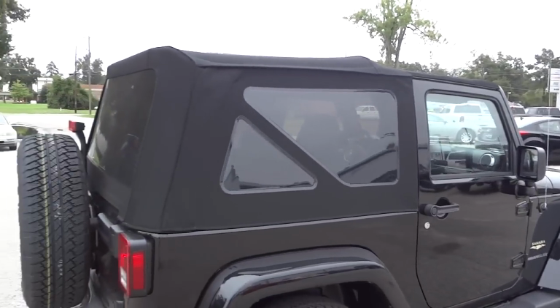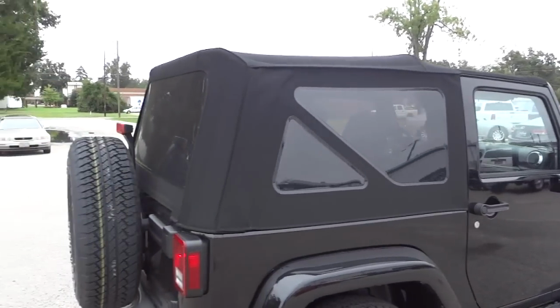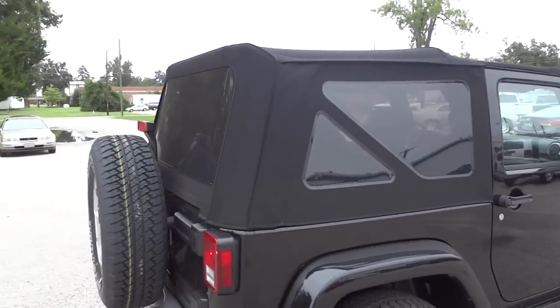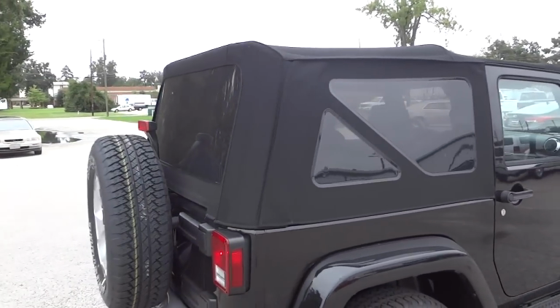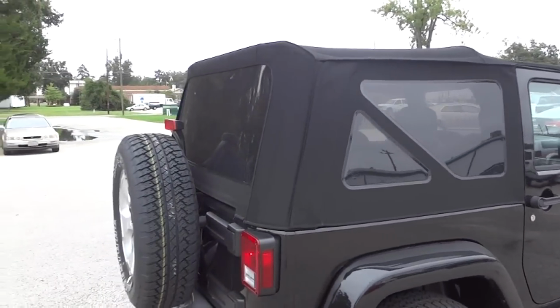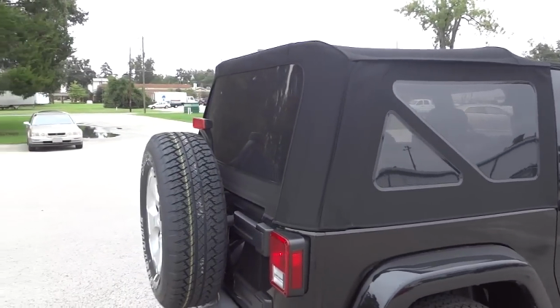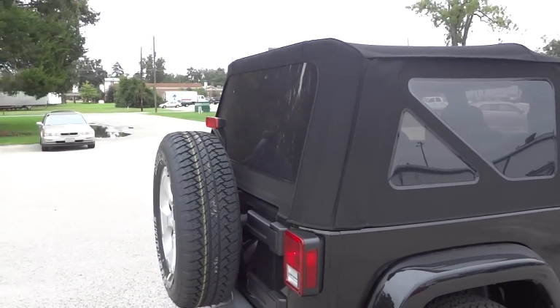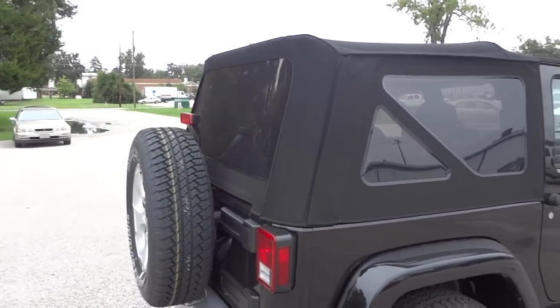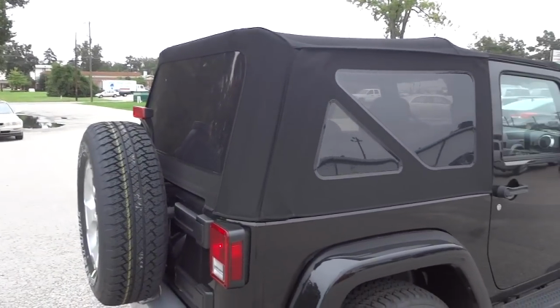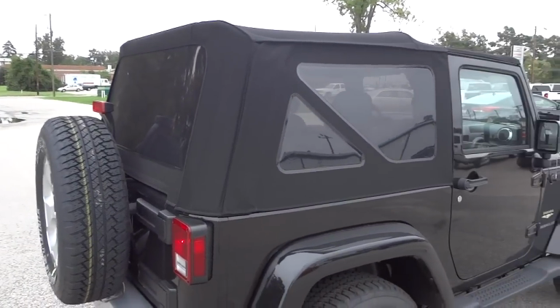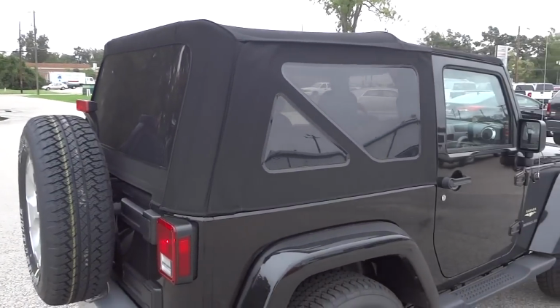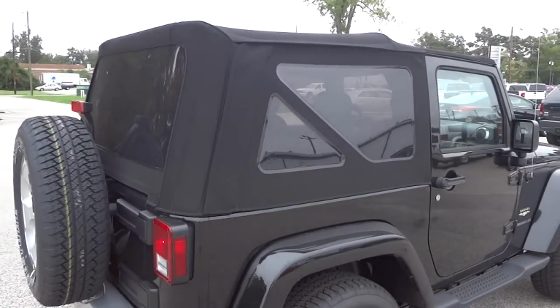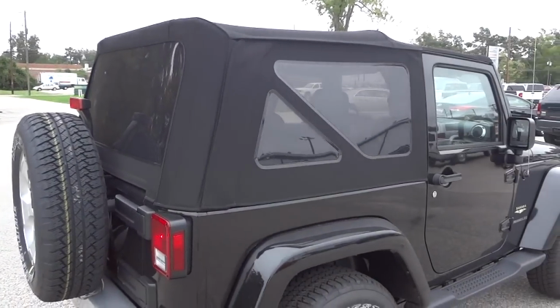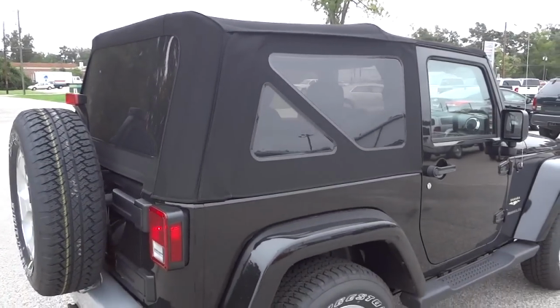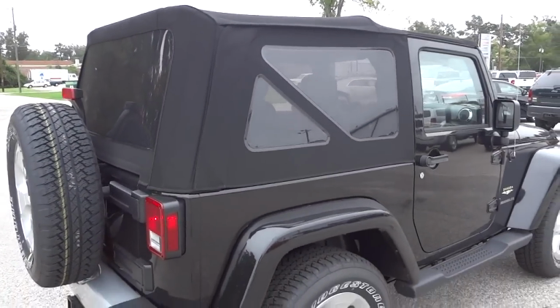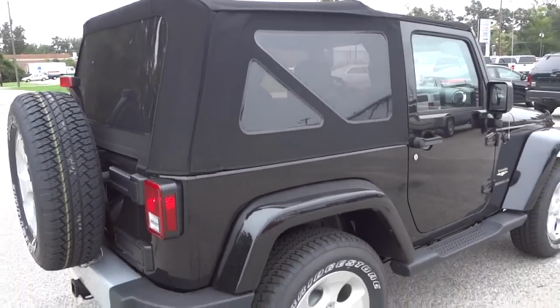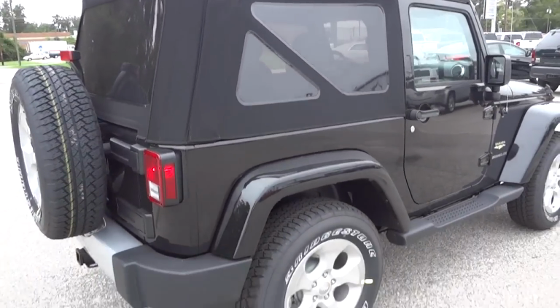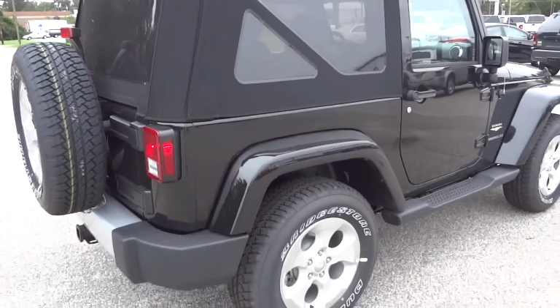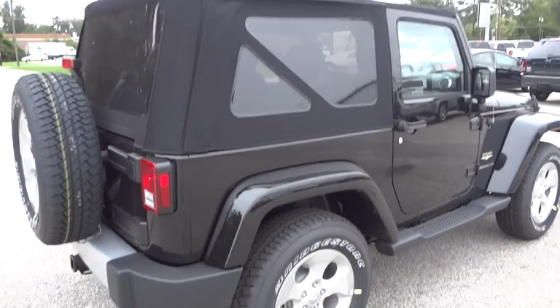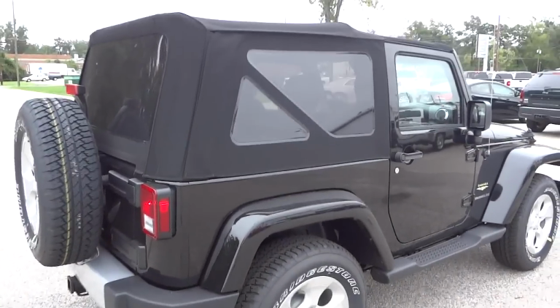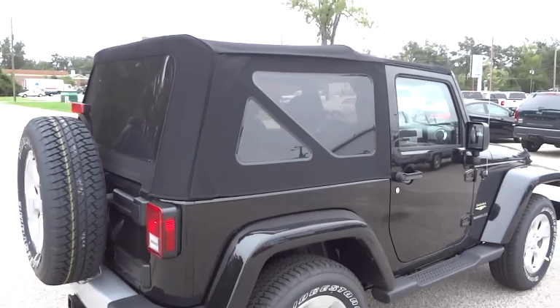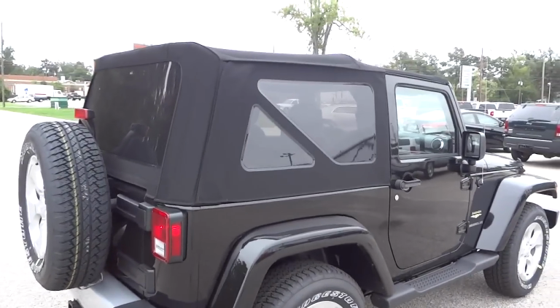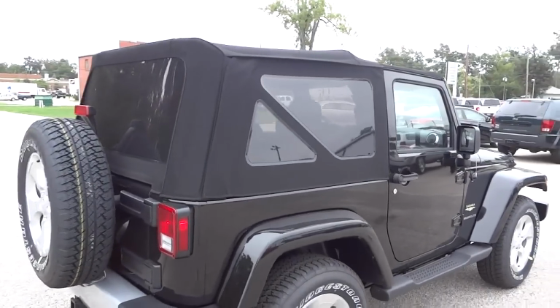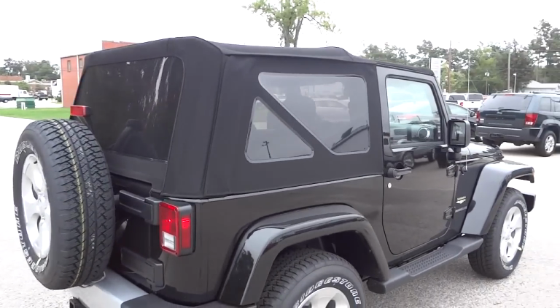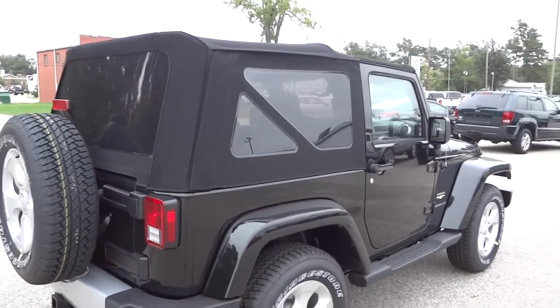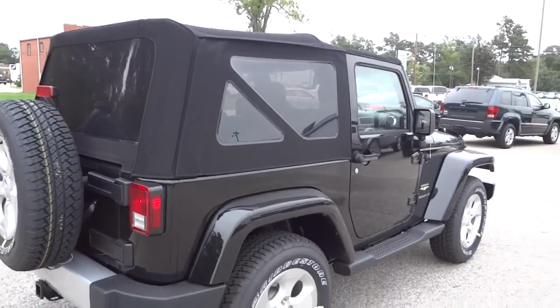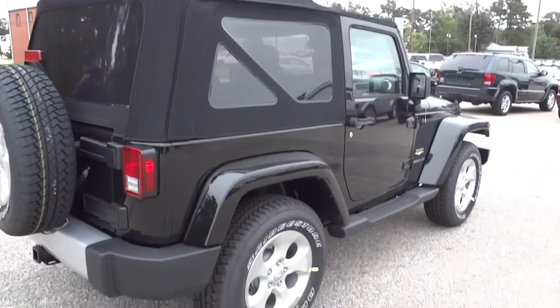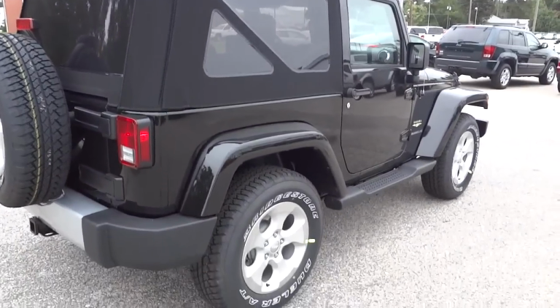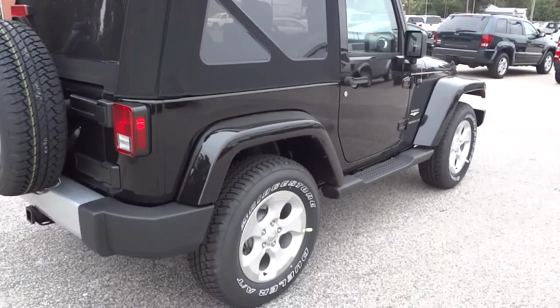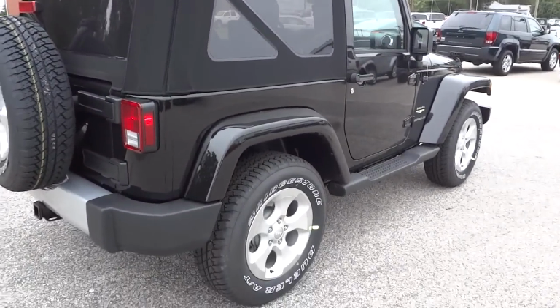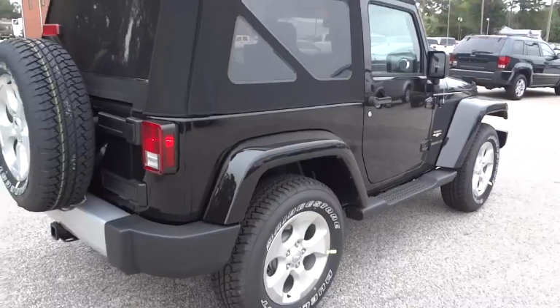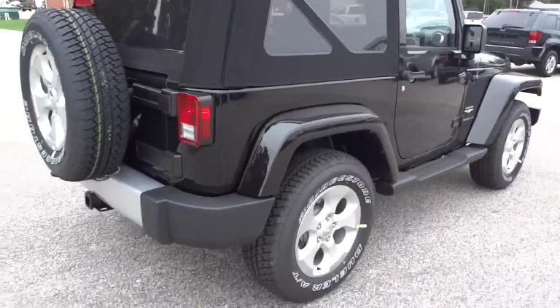So you've got the soft top, and it does have privacy glass on it. You can also get a clear glass if you want.